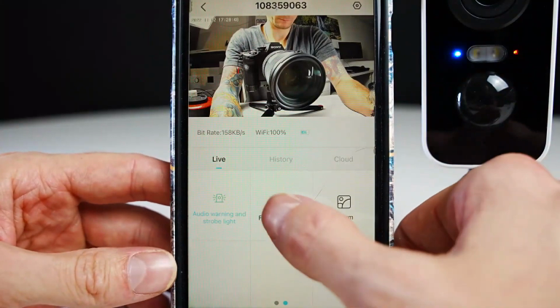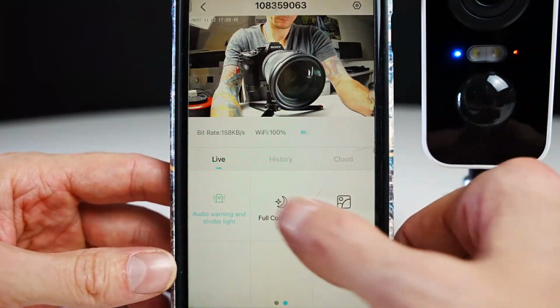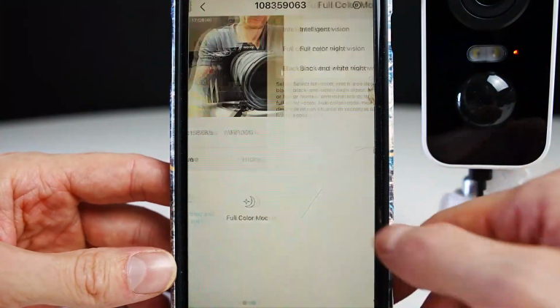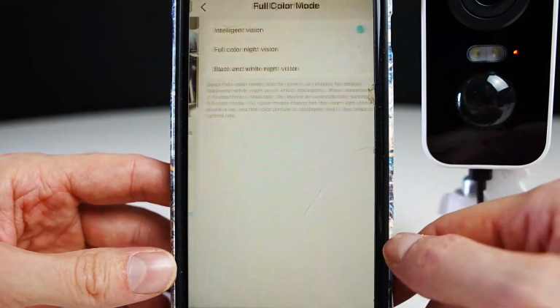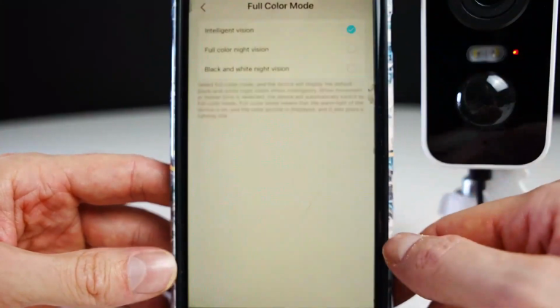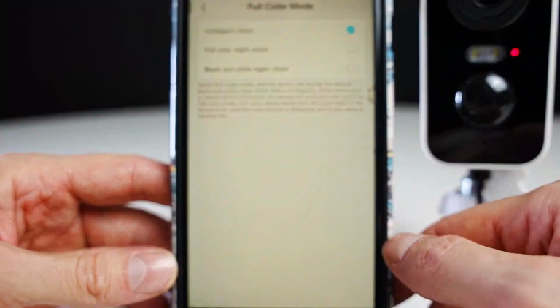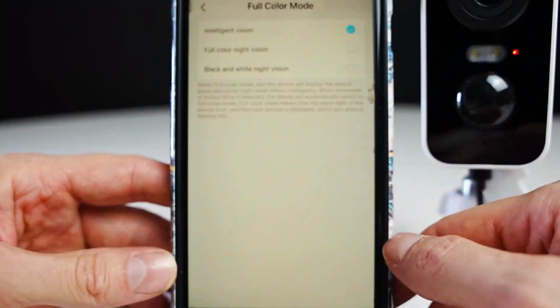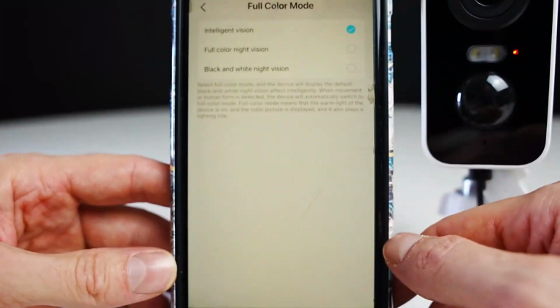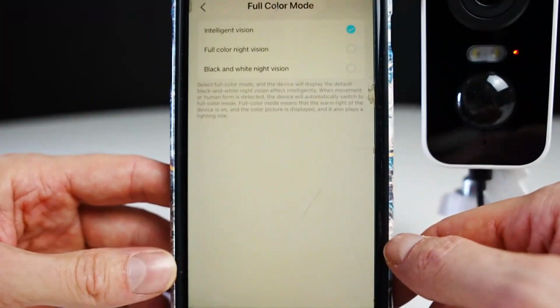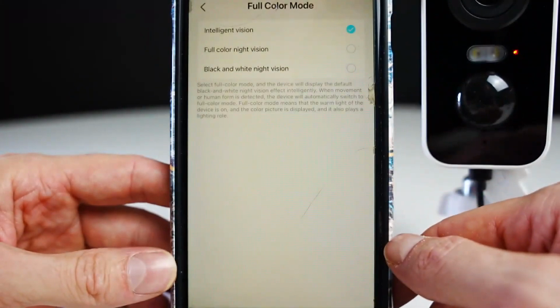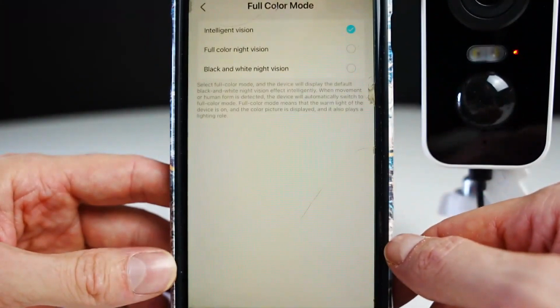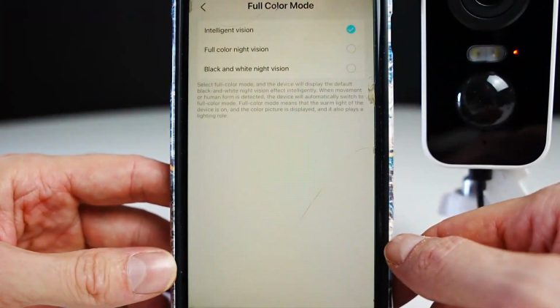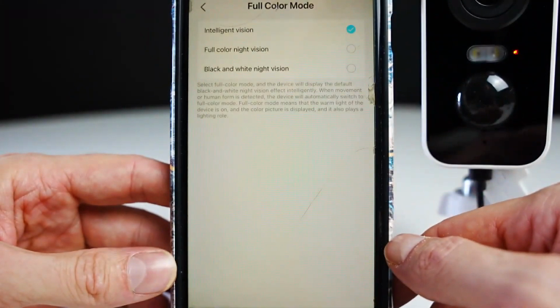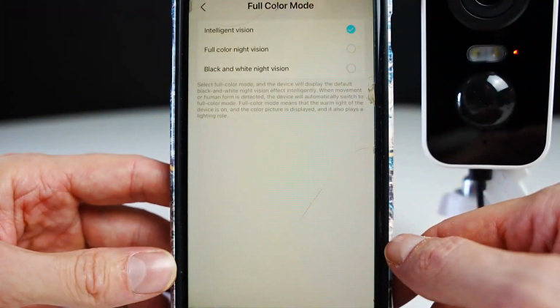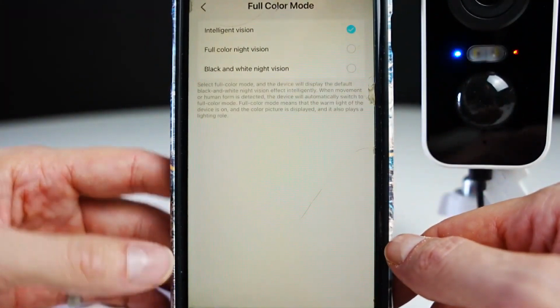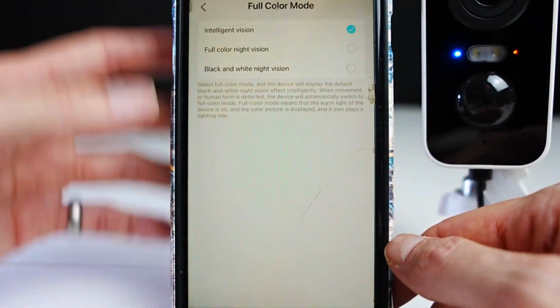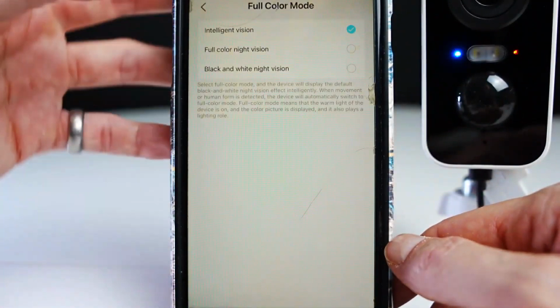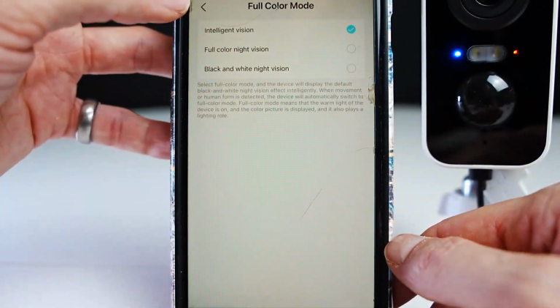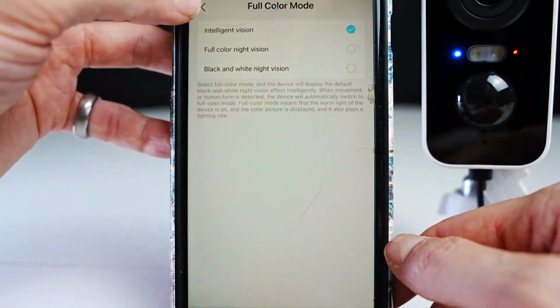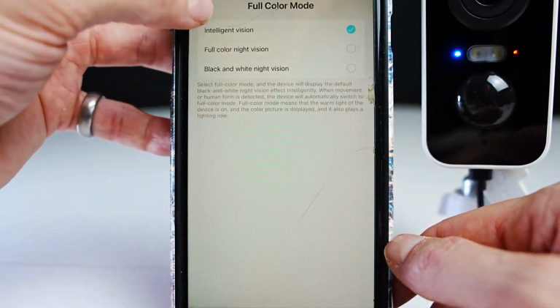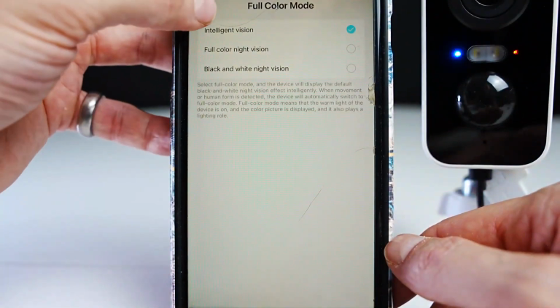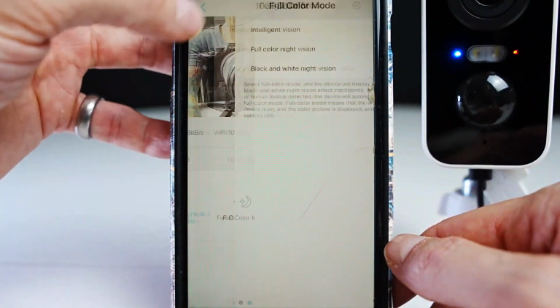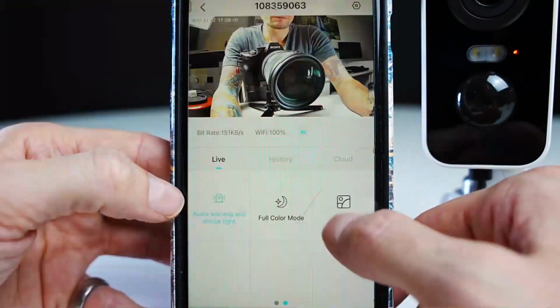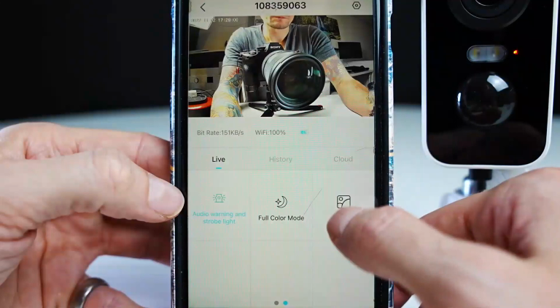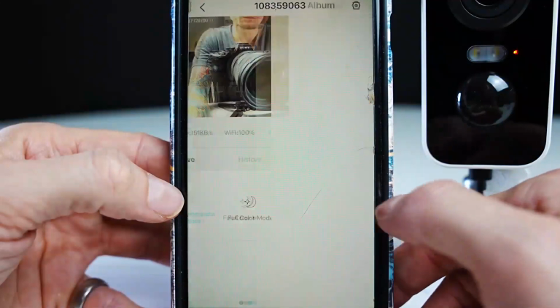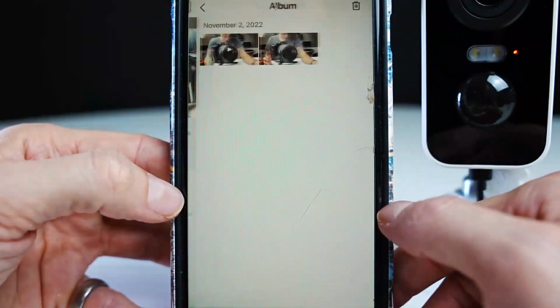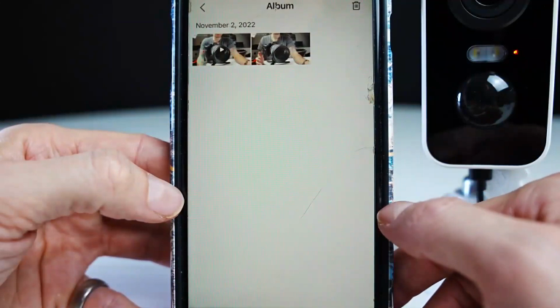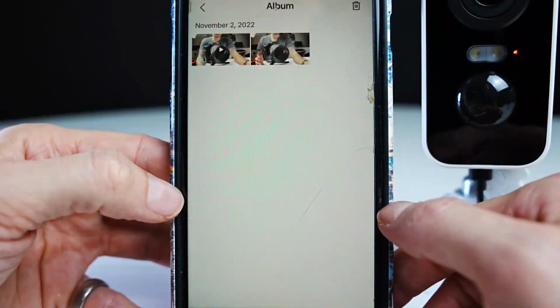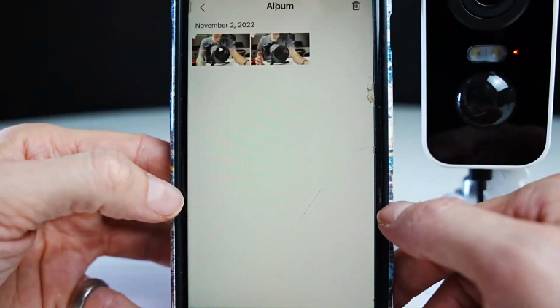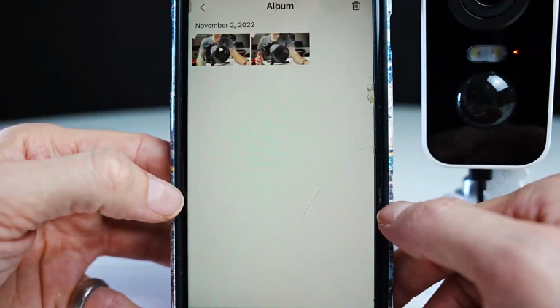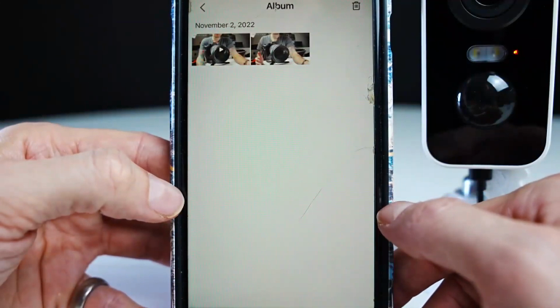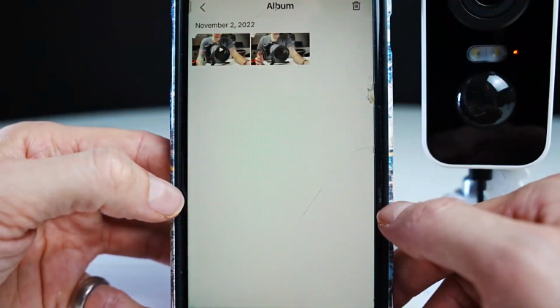Here is the full colour mode at night. The night vision will be in black and white by default, but when the light comes on you'll see in colour.